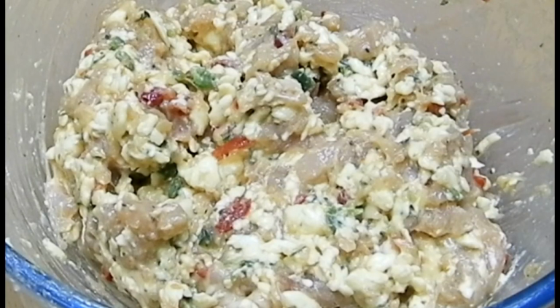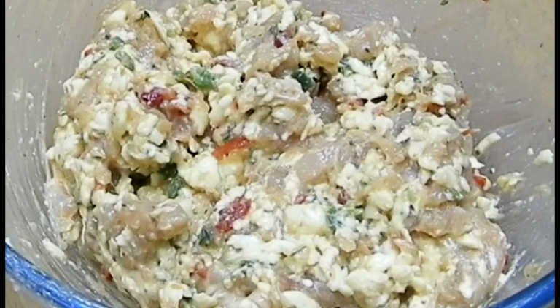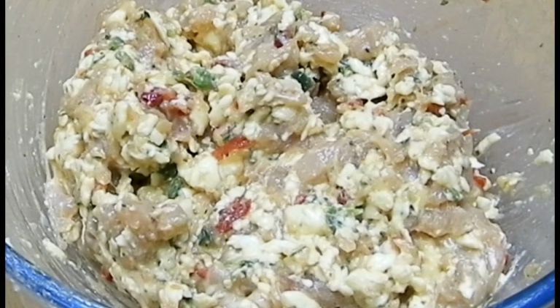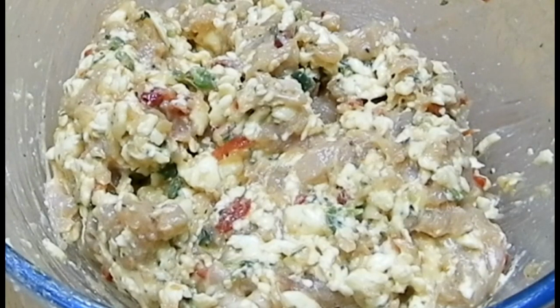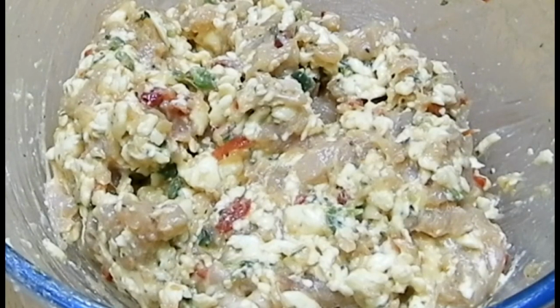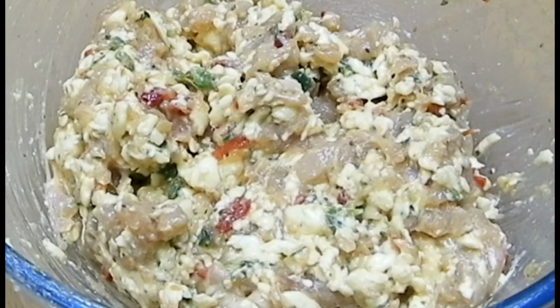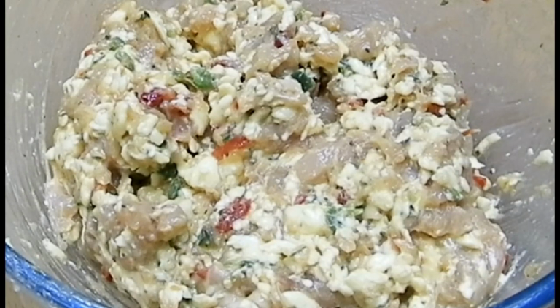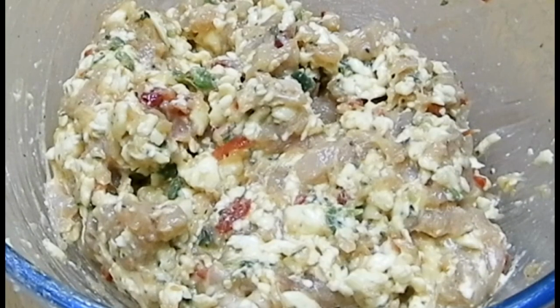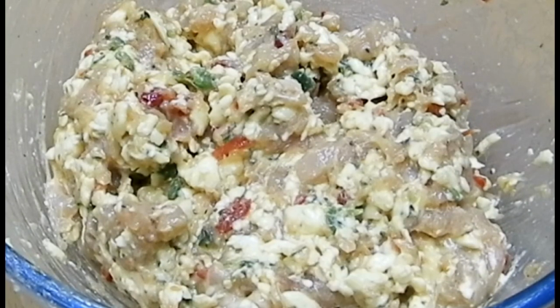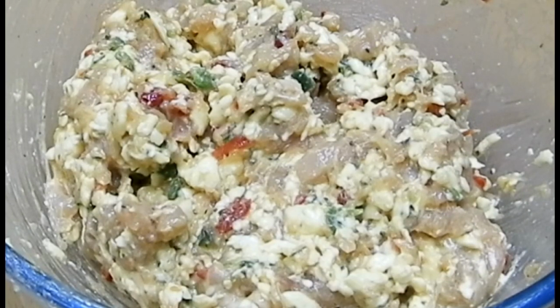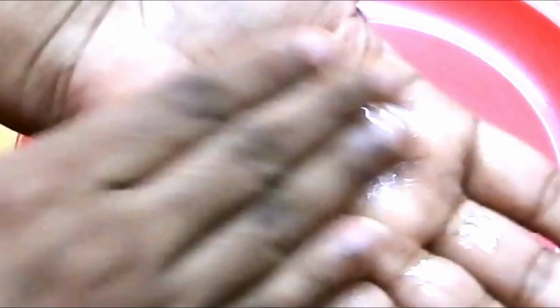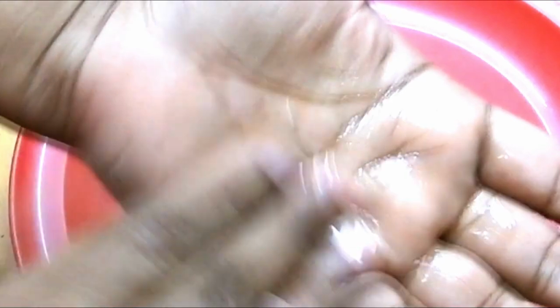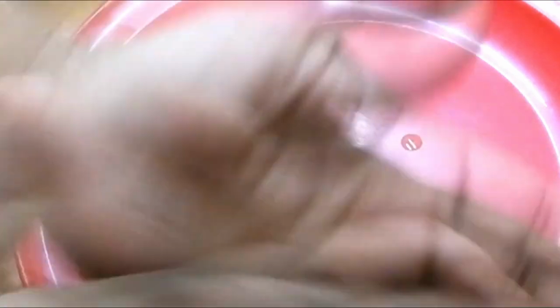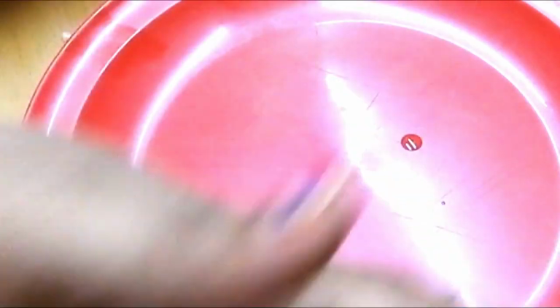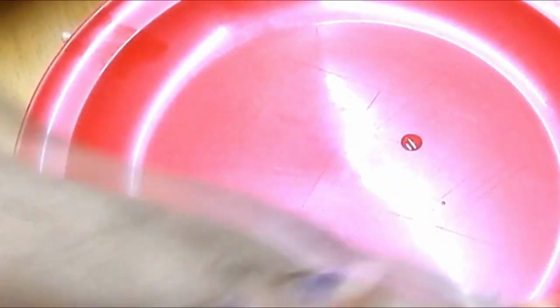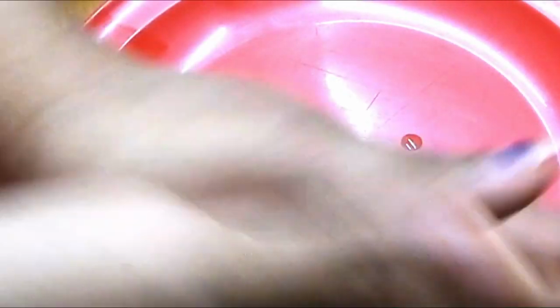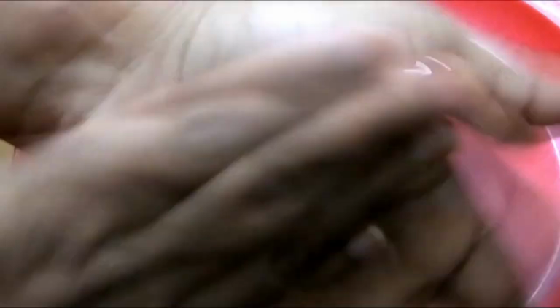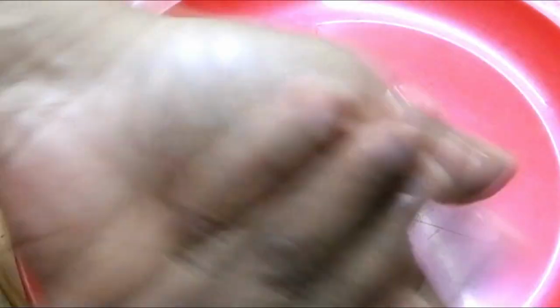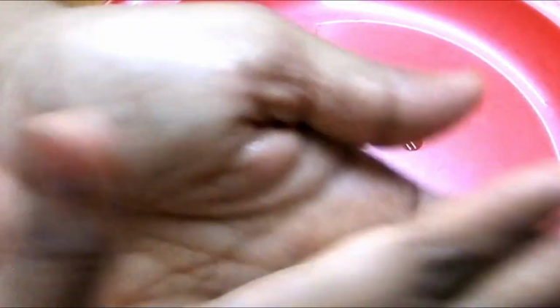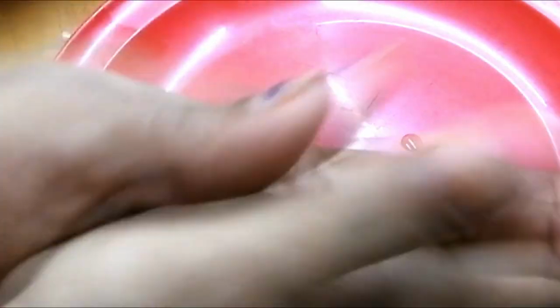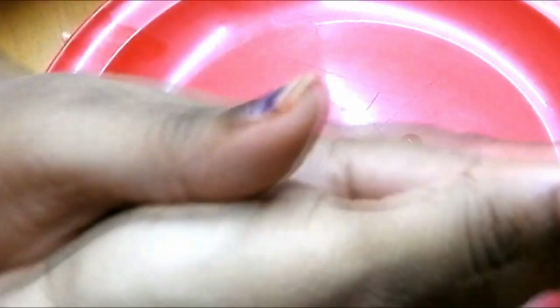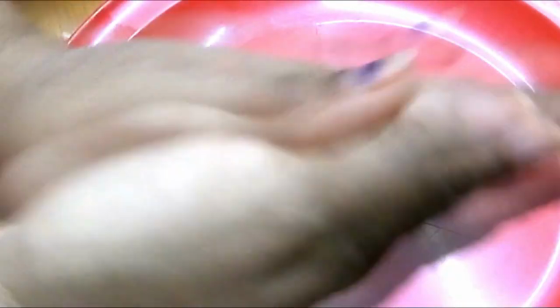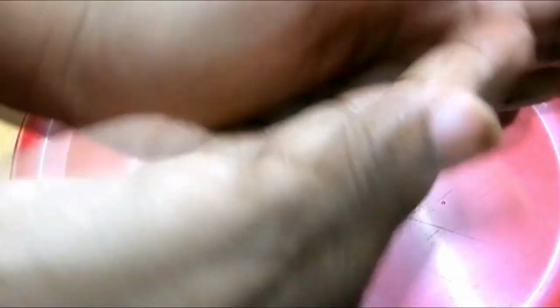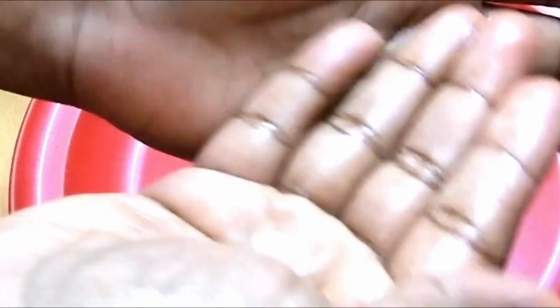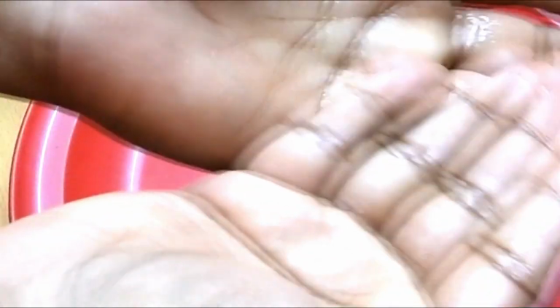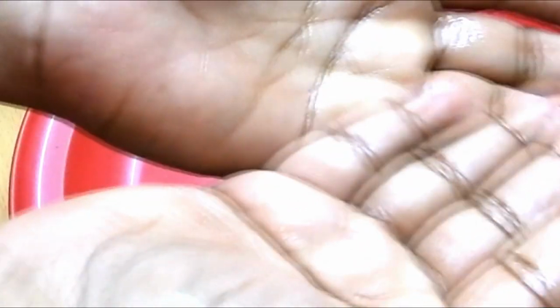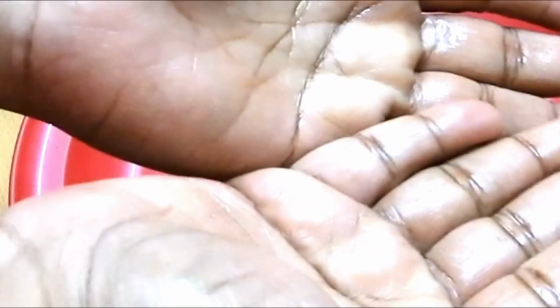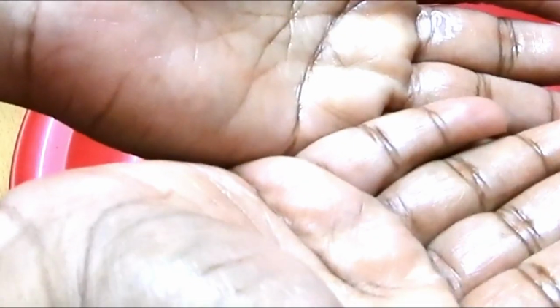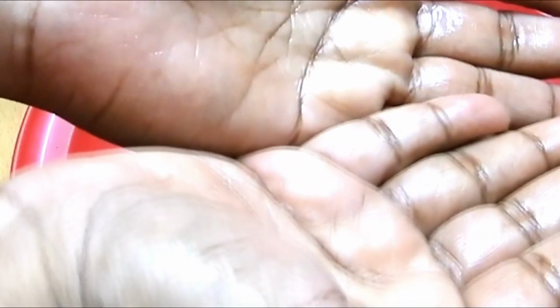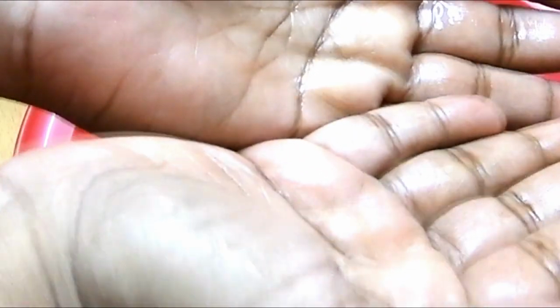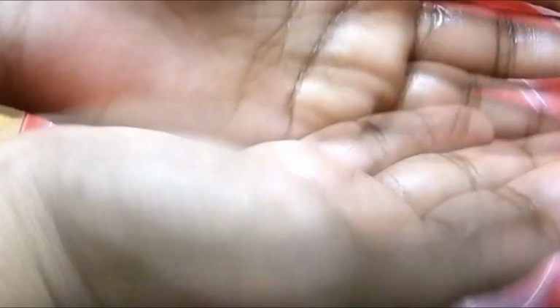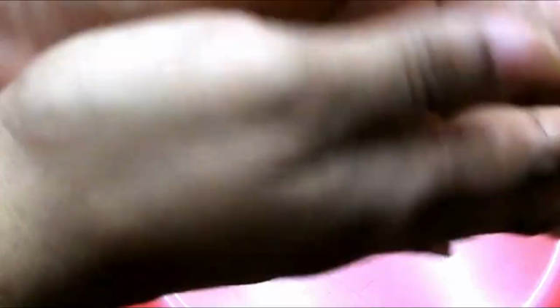Once the 15 minutes is done, just grease your hands with some oil and start rolling out the balls like this shape.